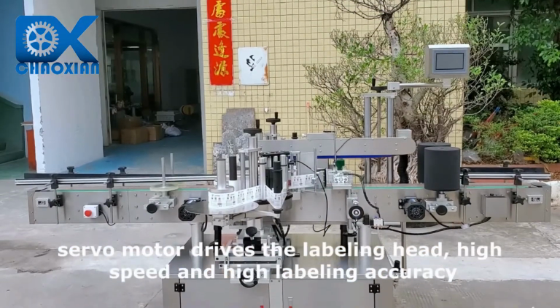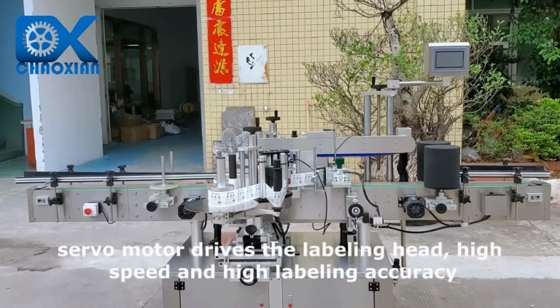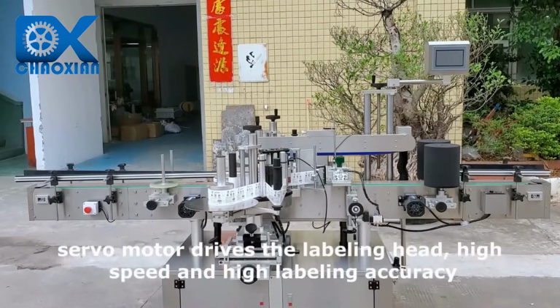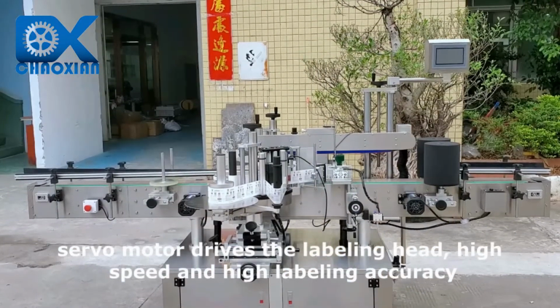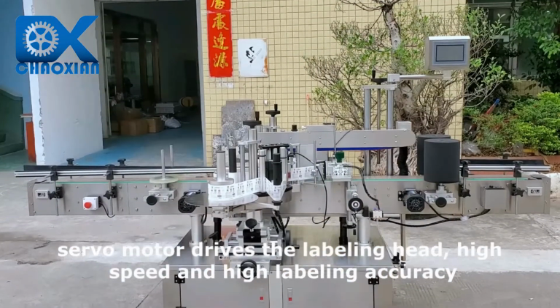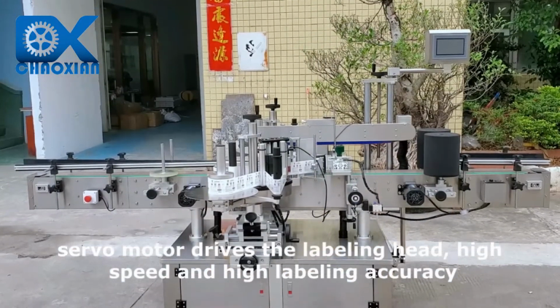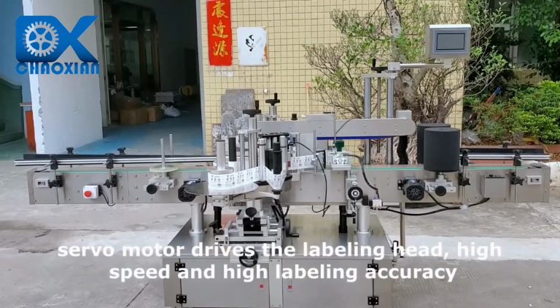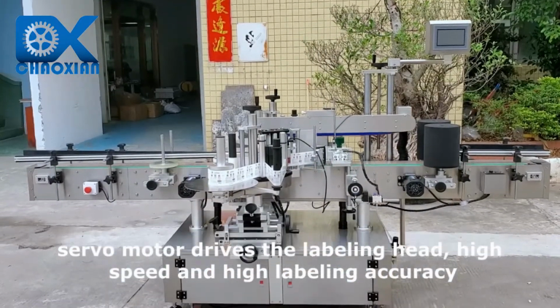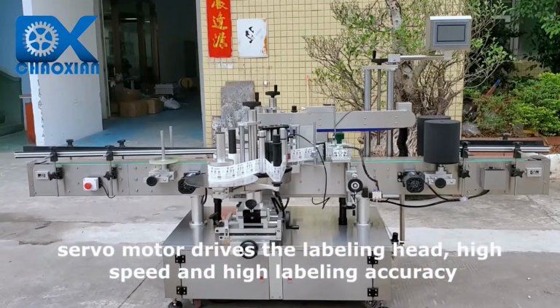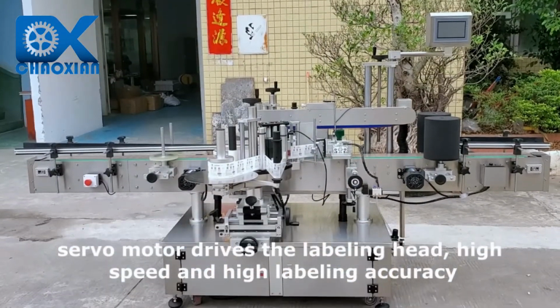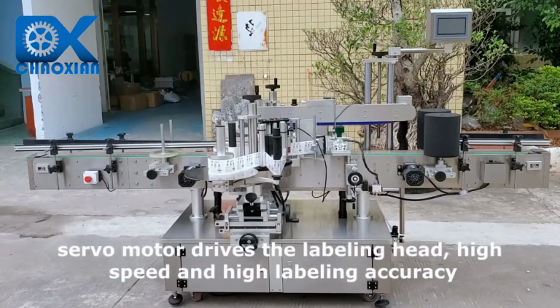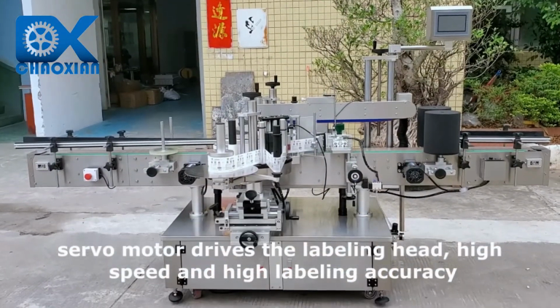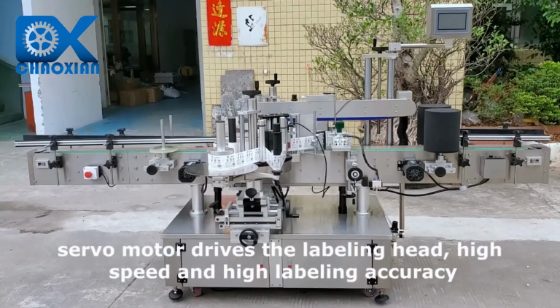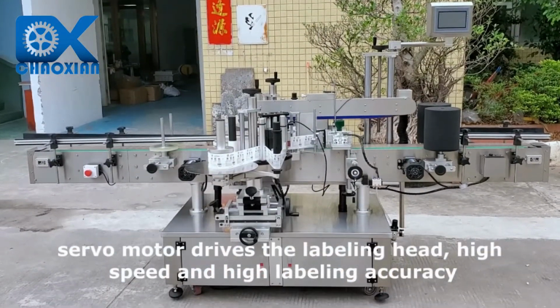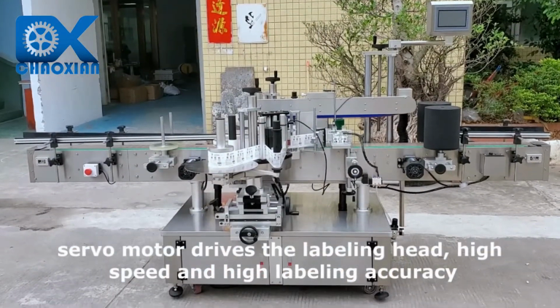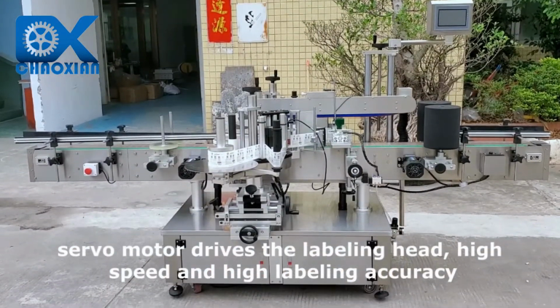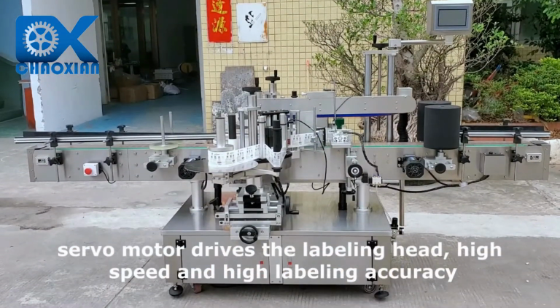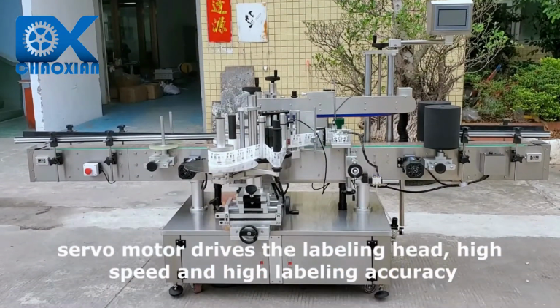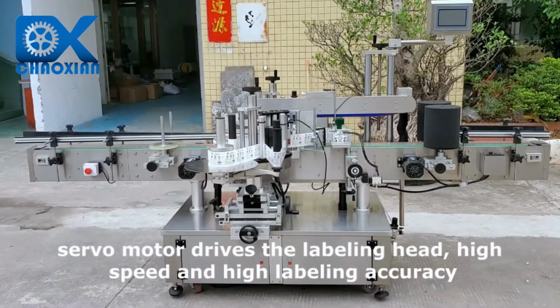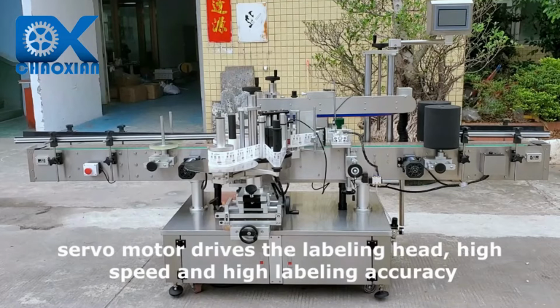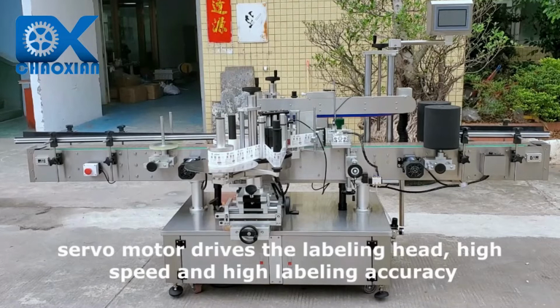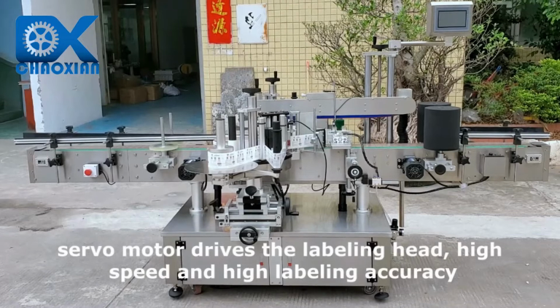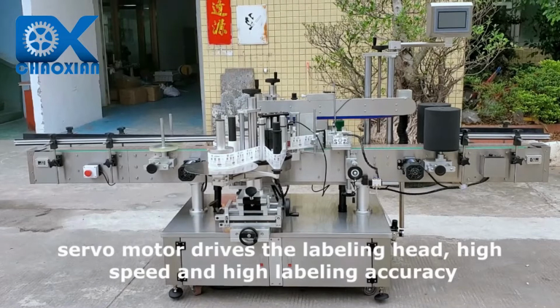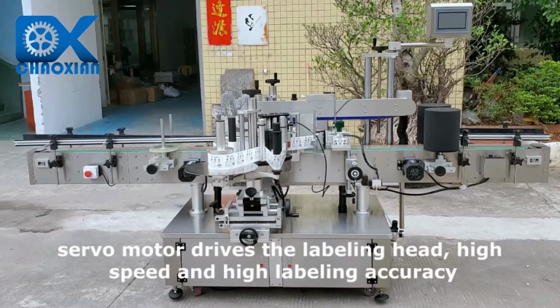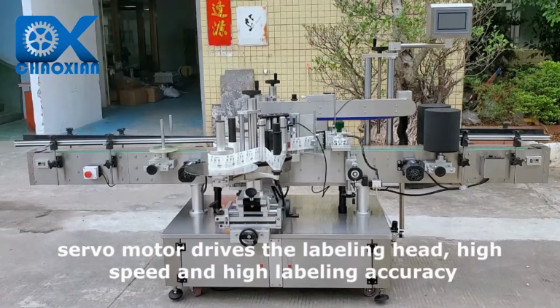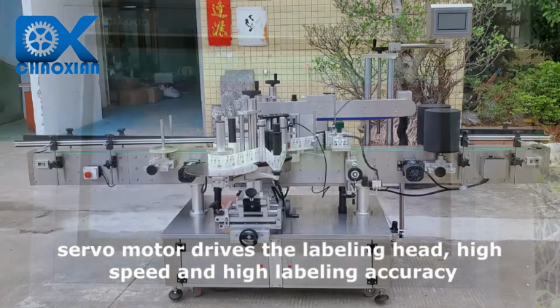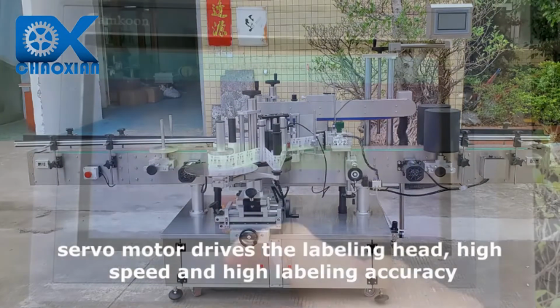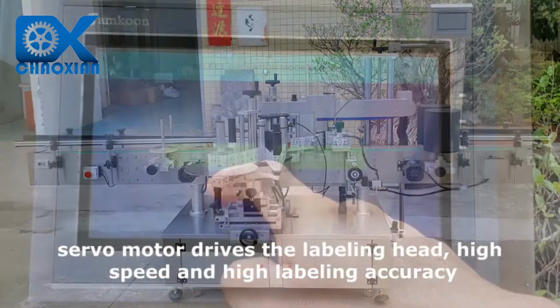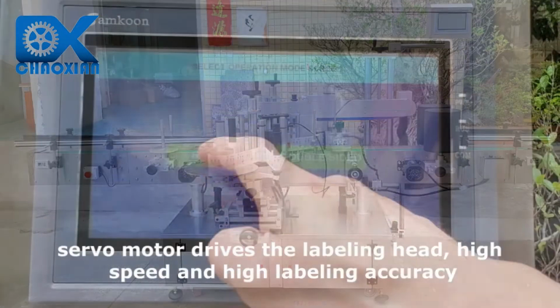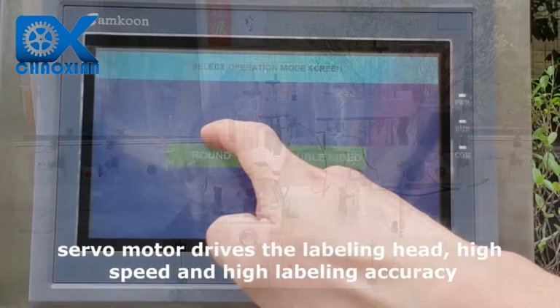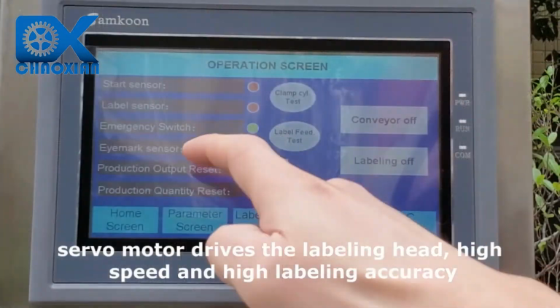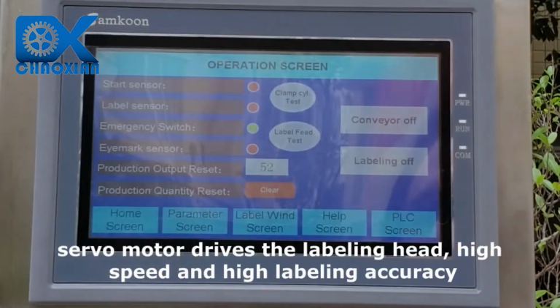Servo motor drives the labeling head, providing high speed and high labeling accuracy.